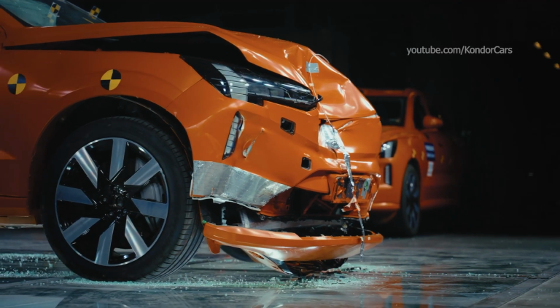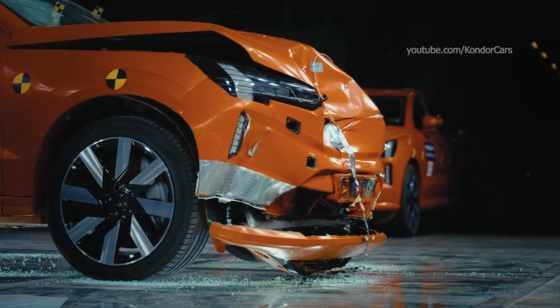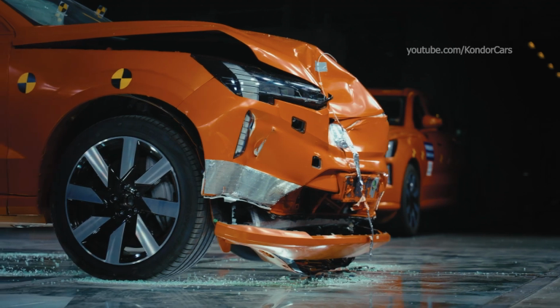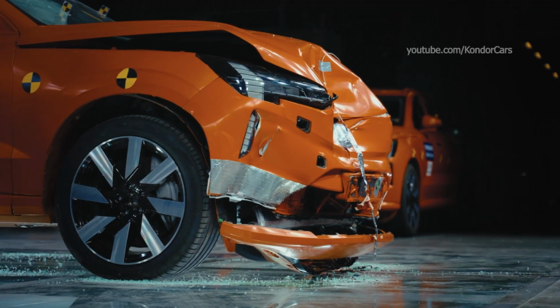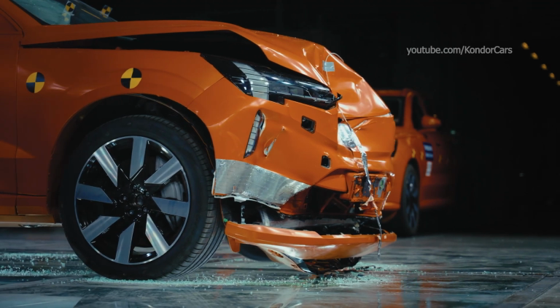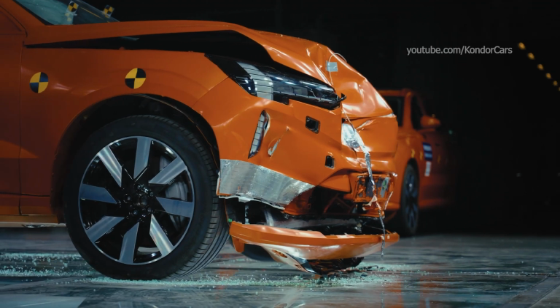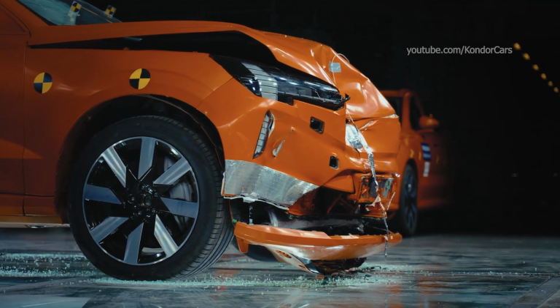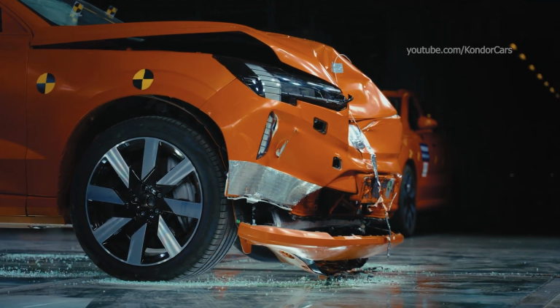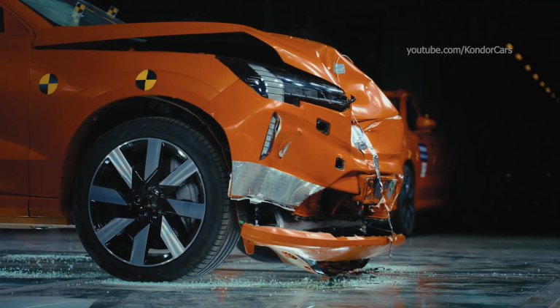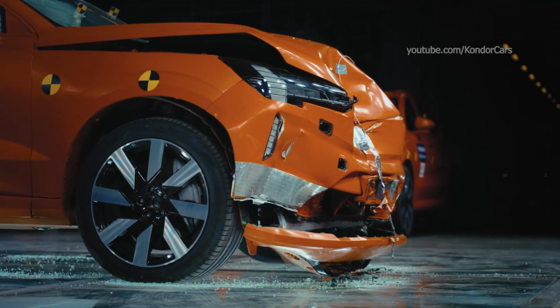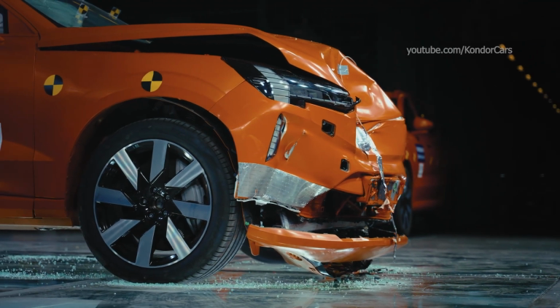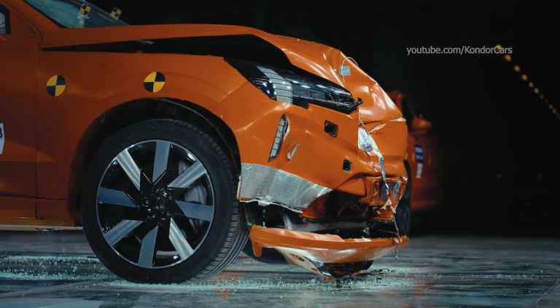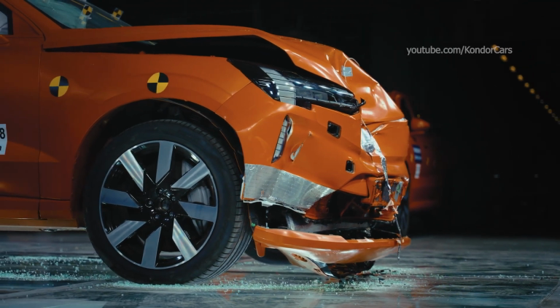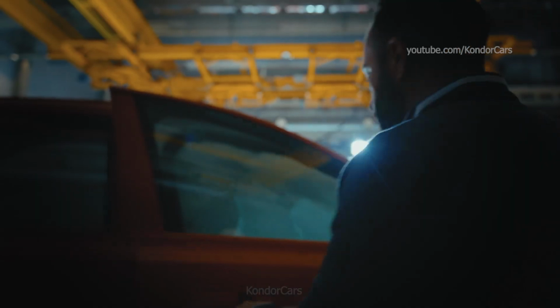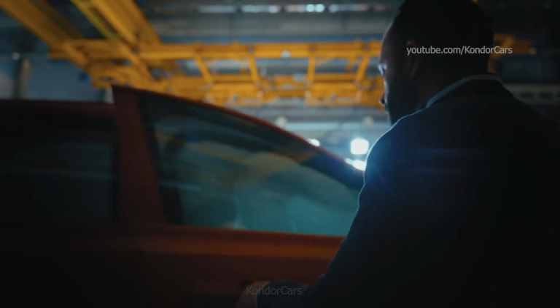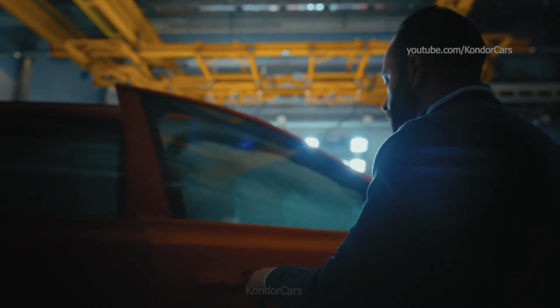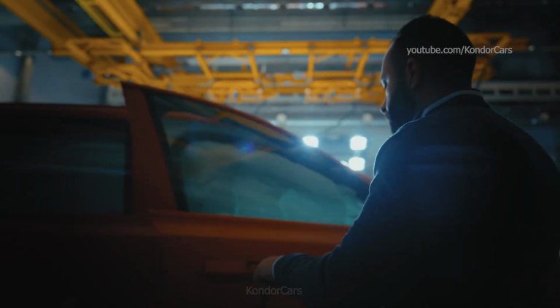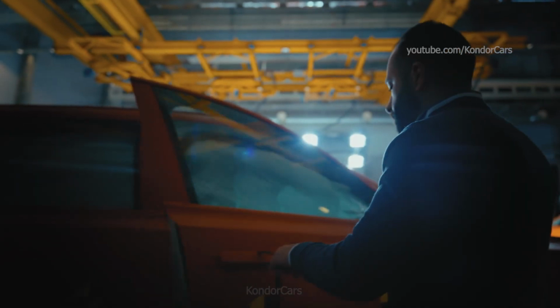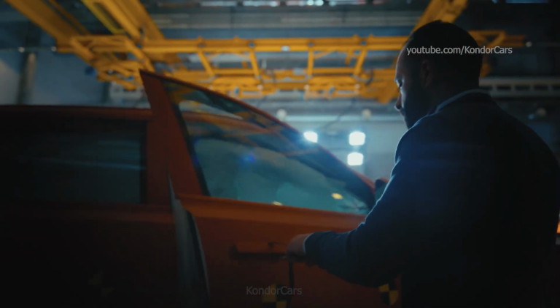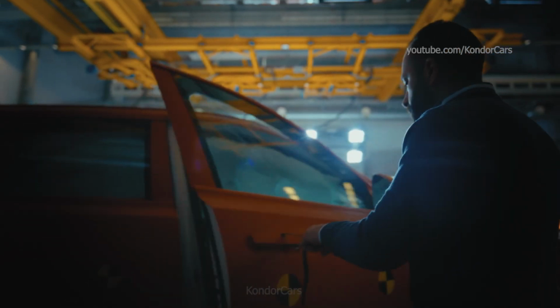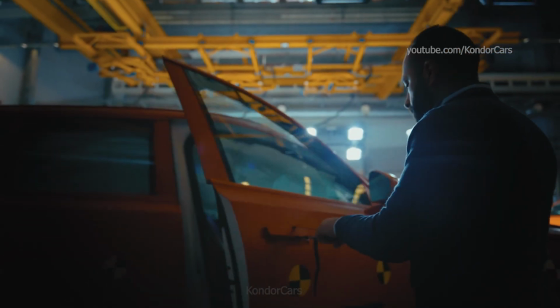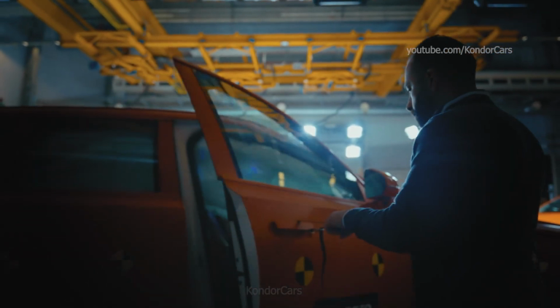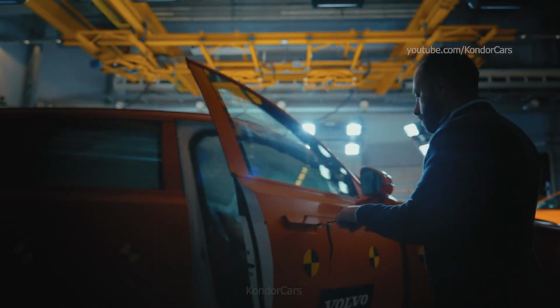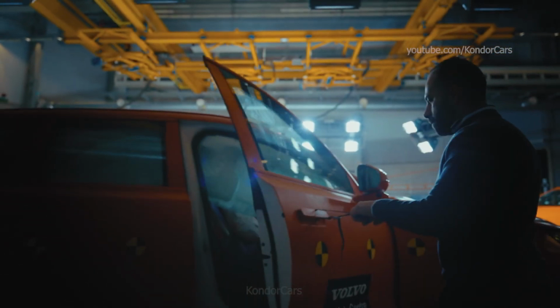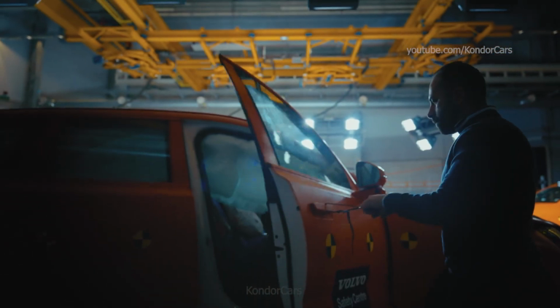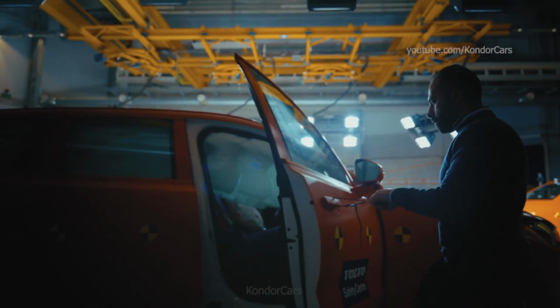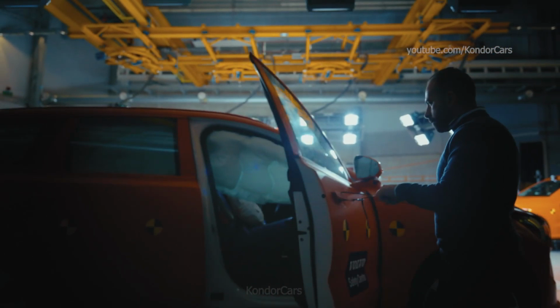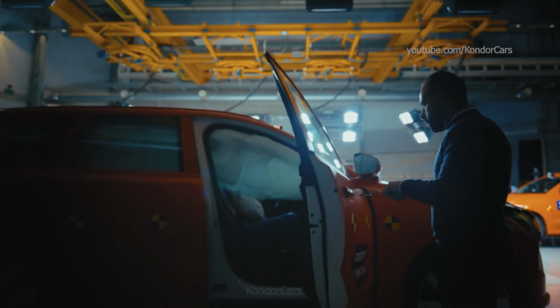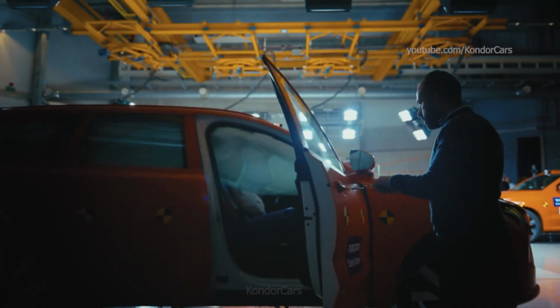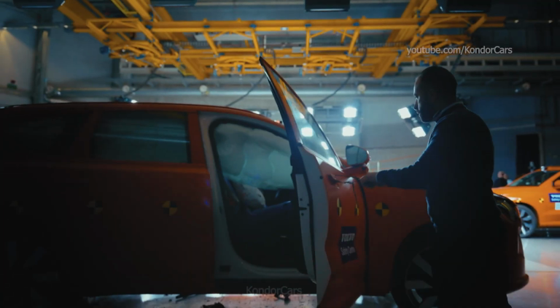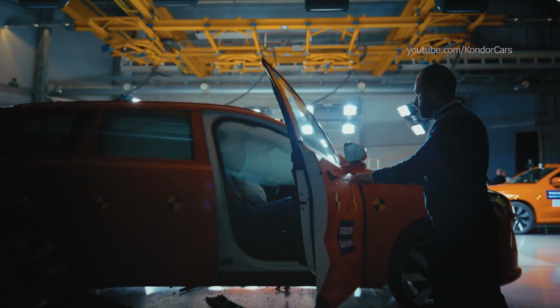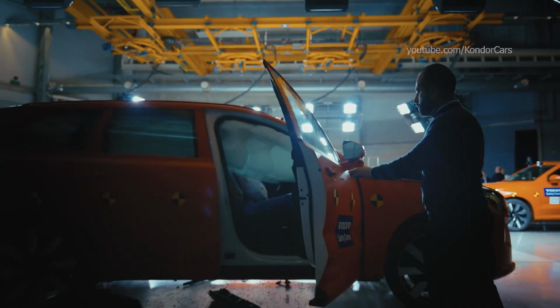Accelerate to a future of zero collisions.